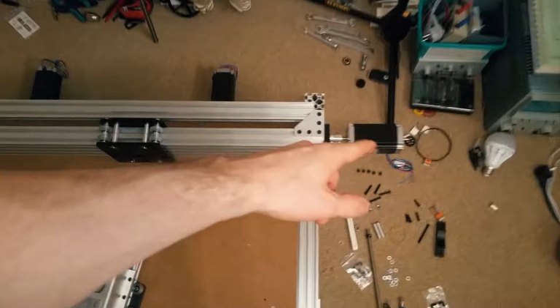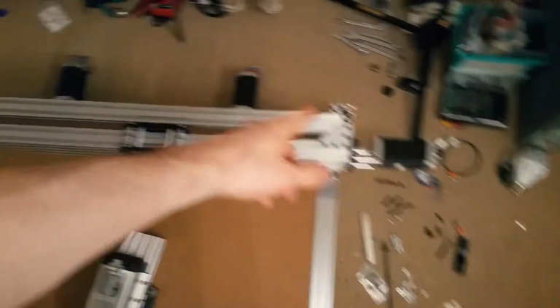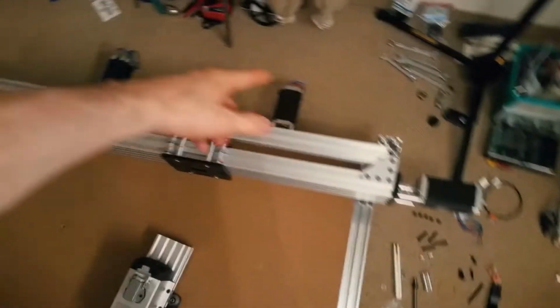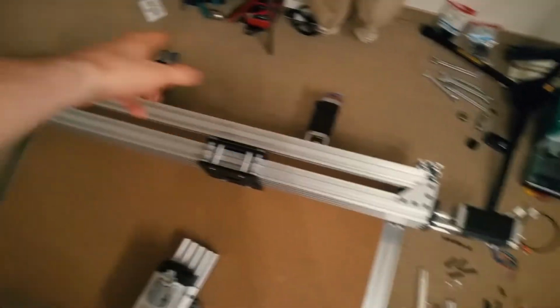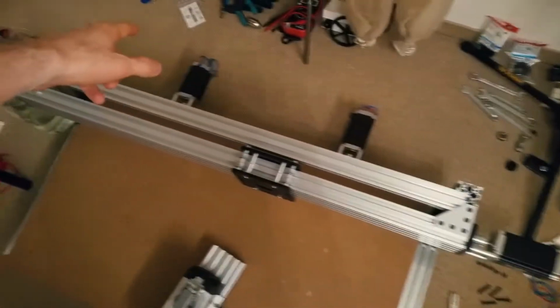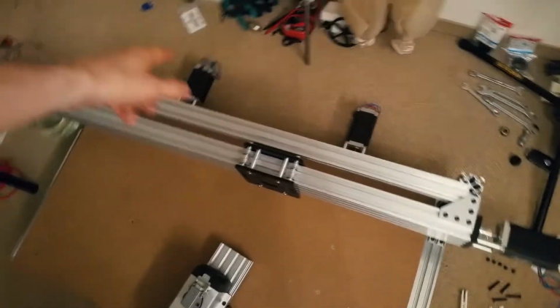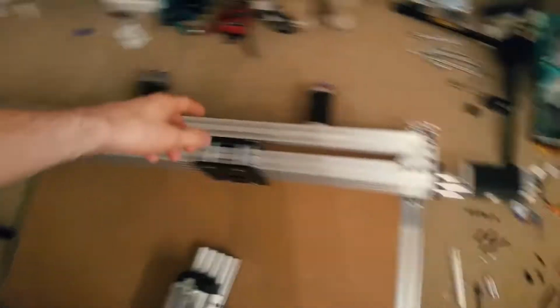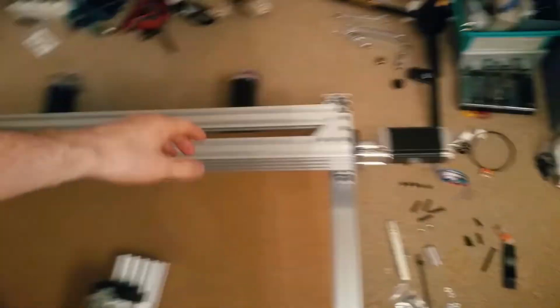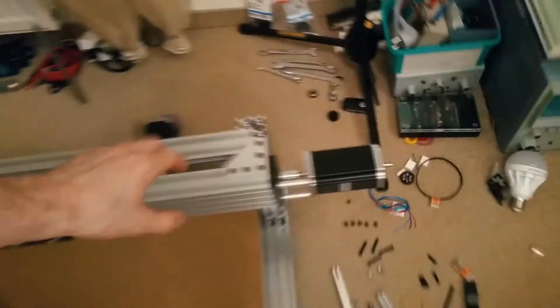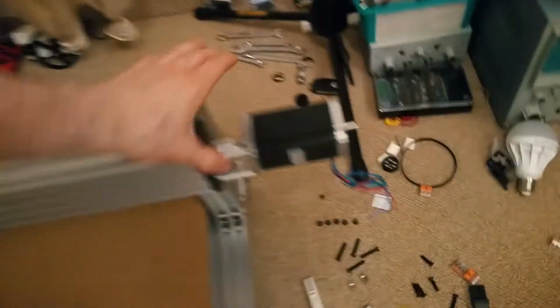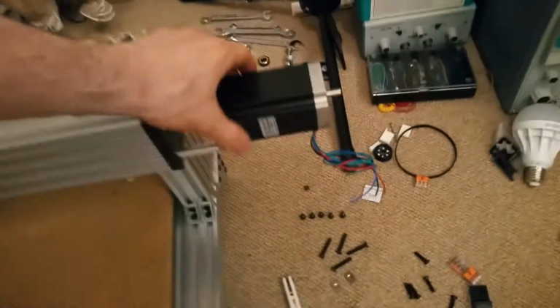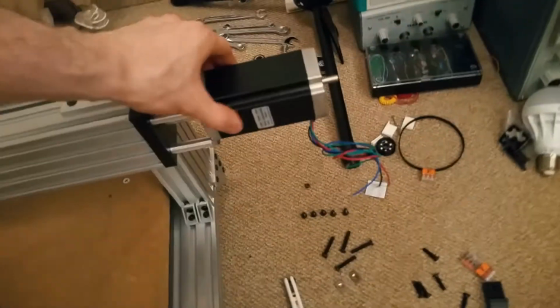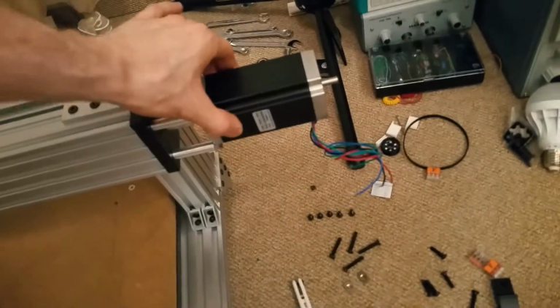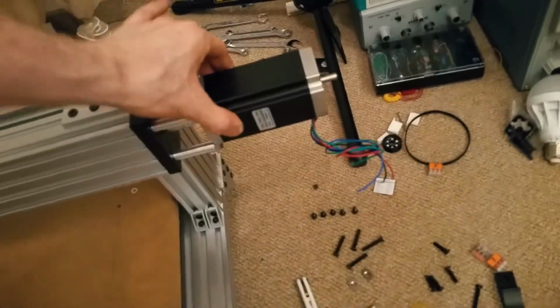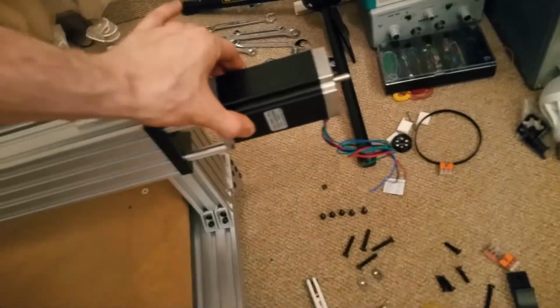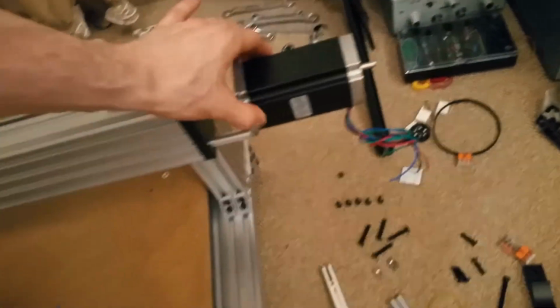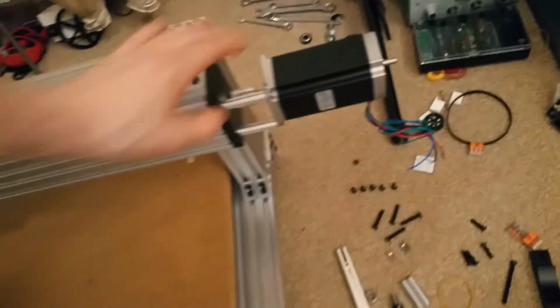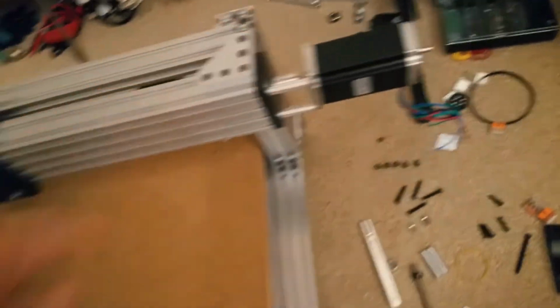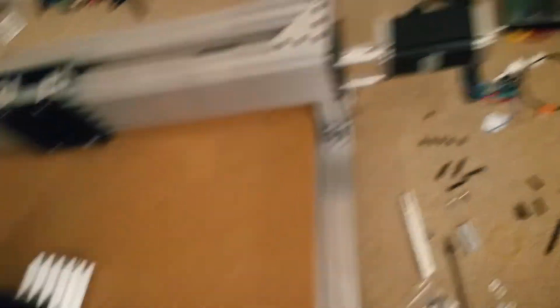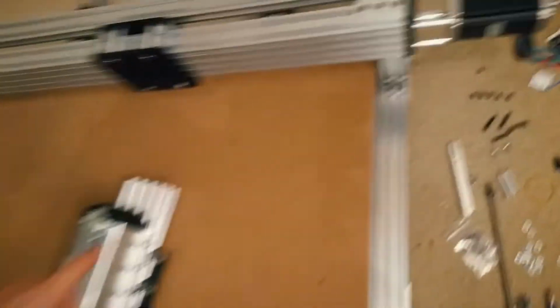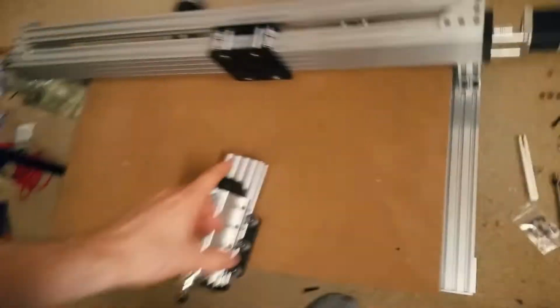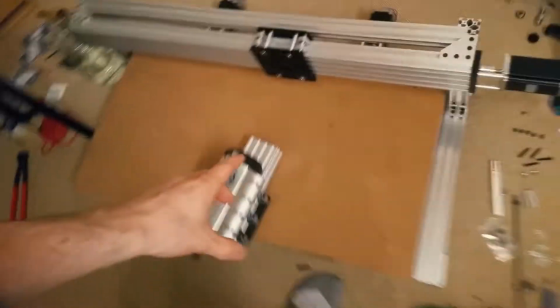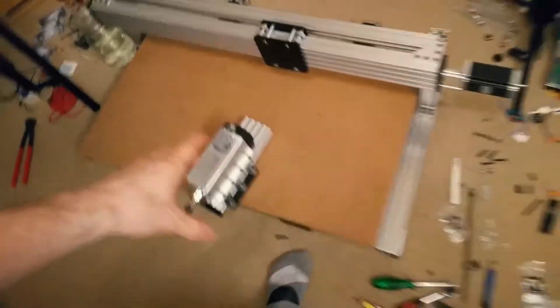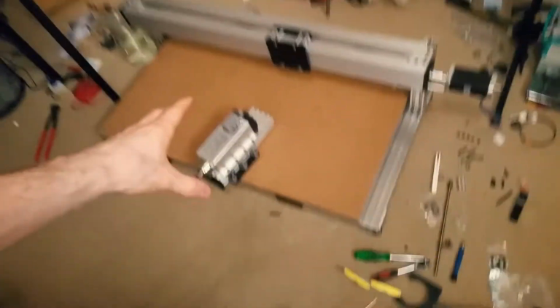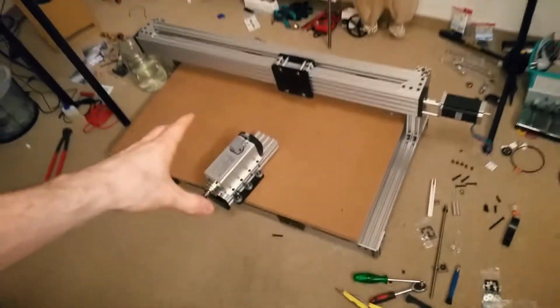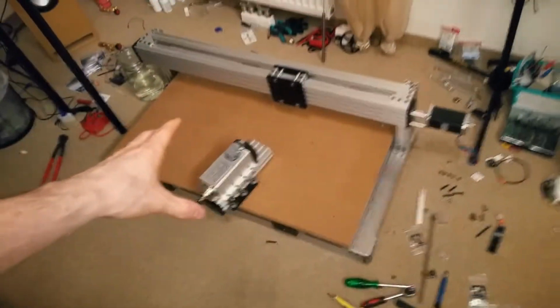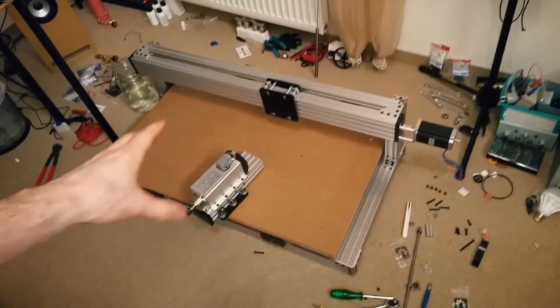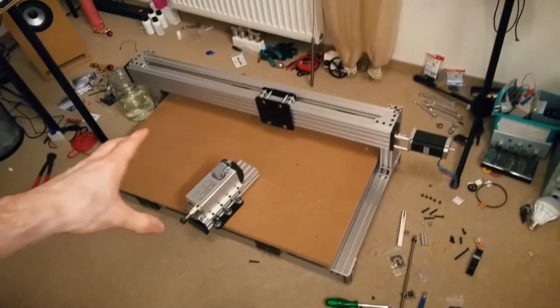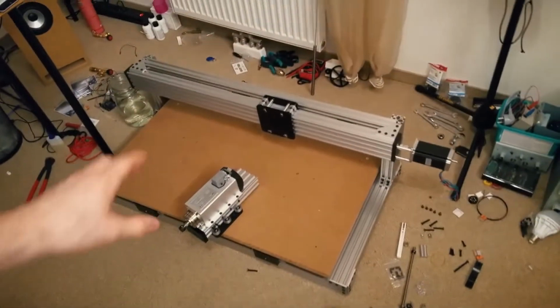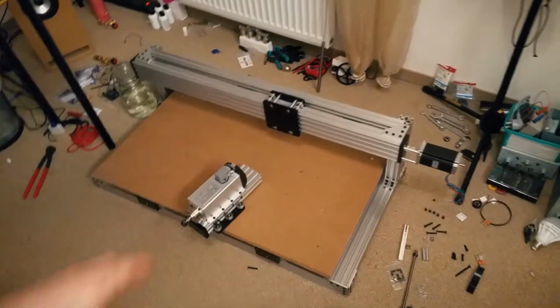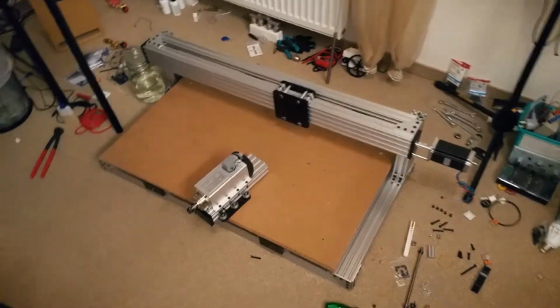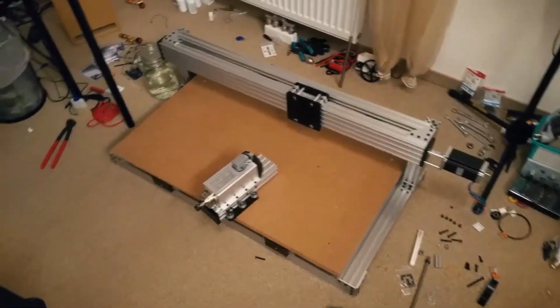All the motors are in place. They are surprisingly sturdy — it's crazy. This thing has gotten really heavy by now.